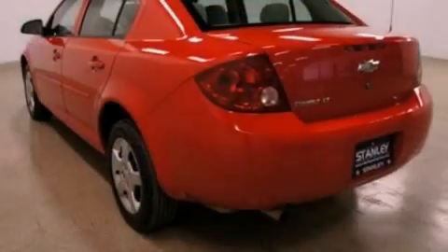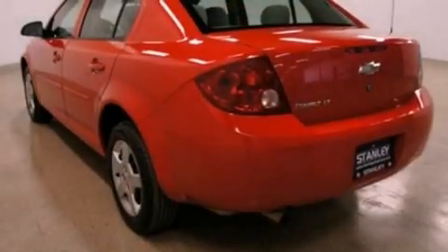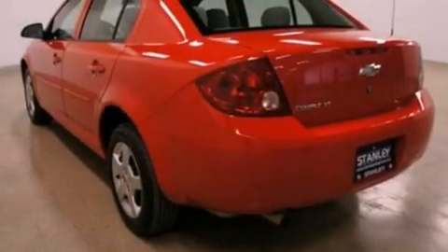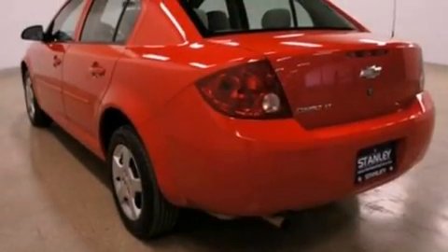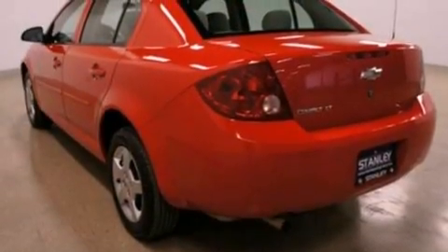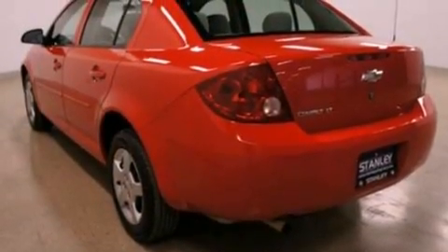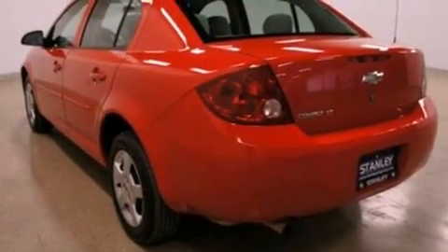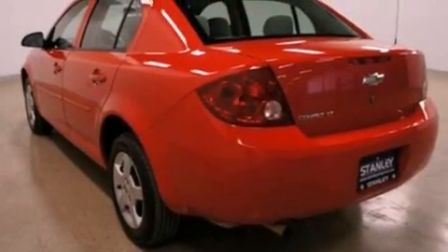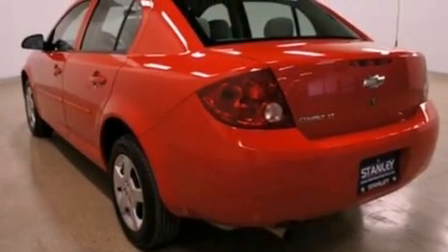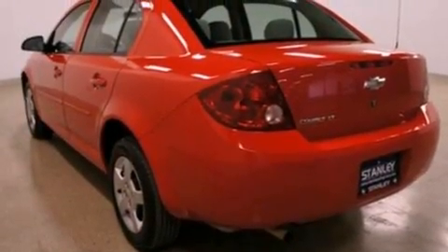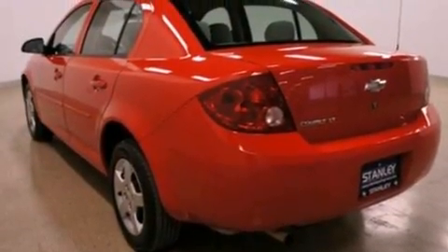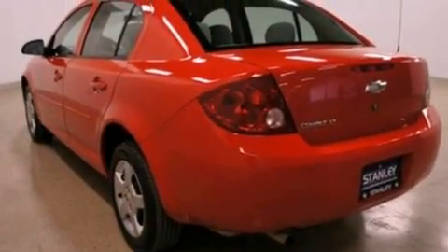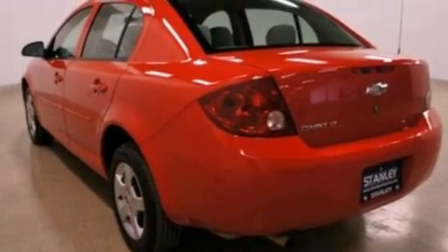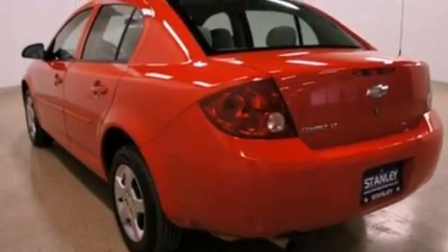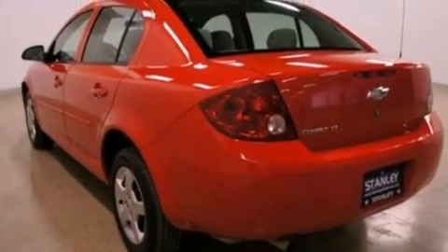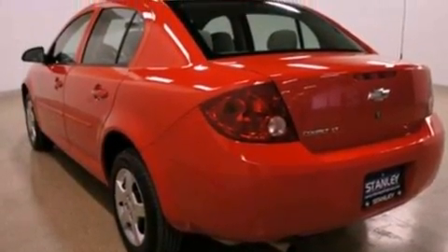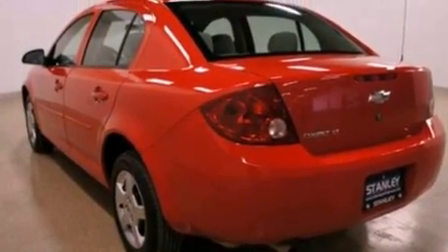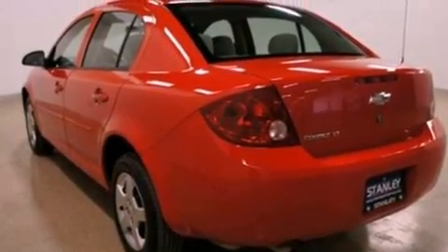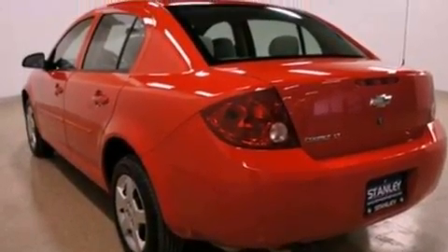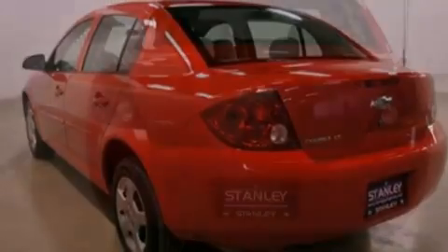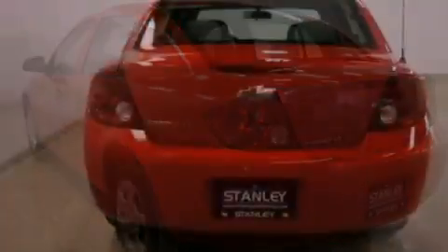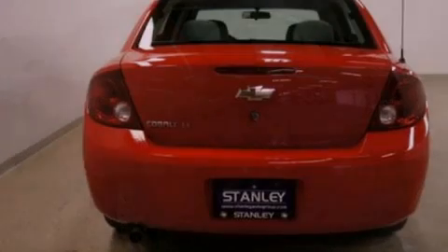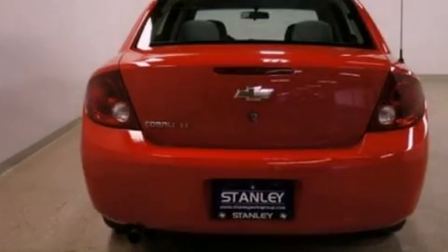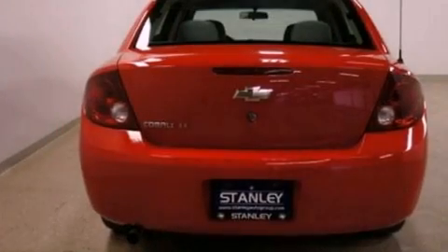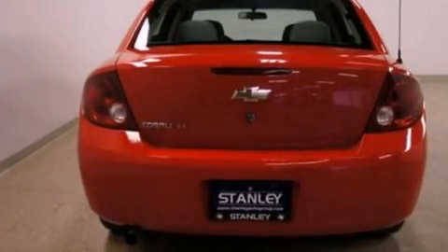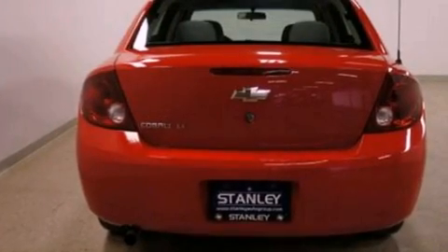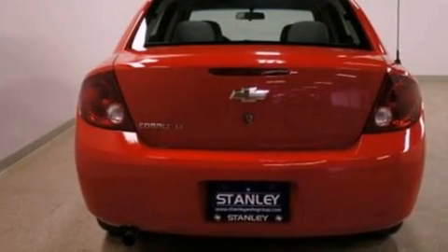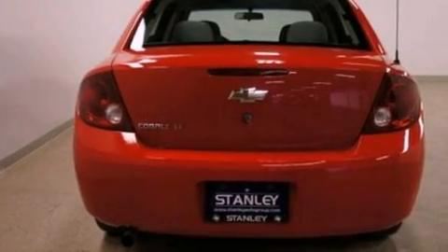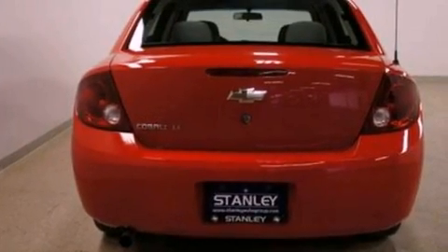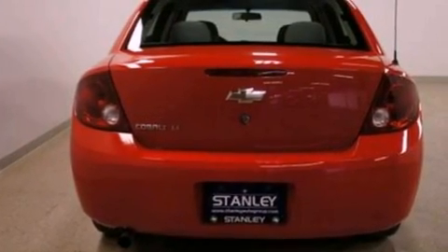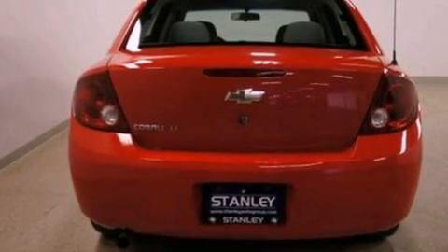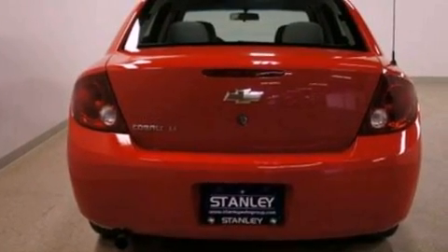With an EPA estimated rating of 34 miles per gallon on the highway, its fuel efficiency will save you time and money.